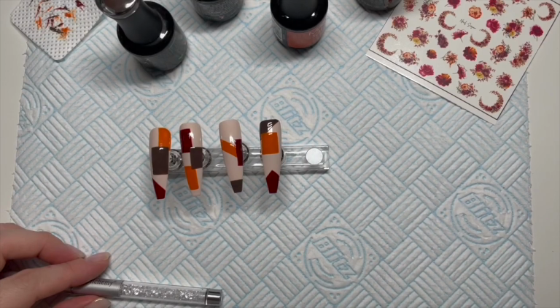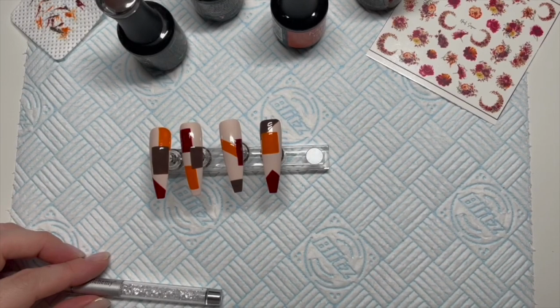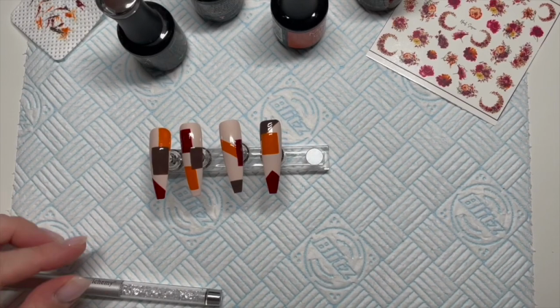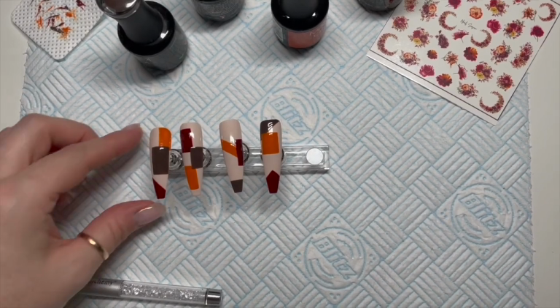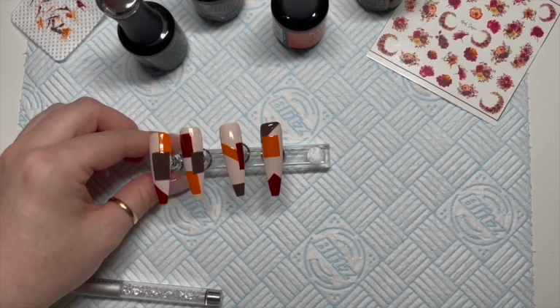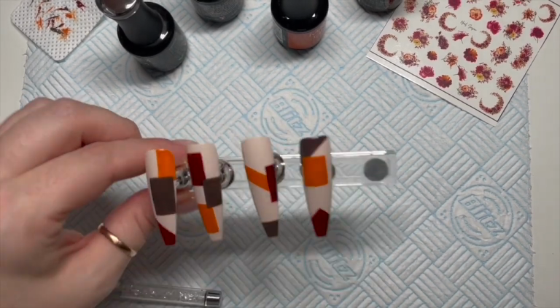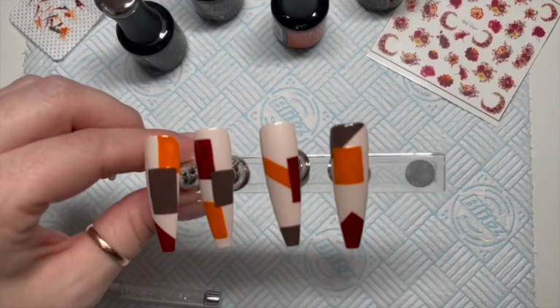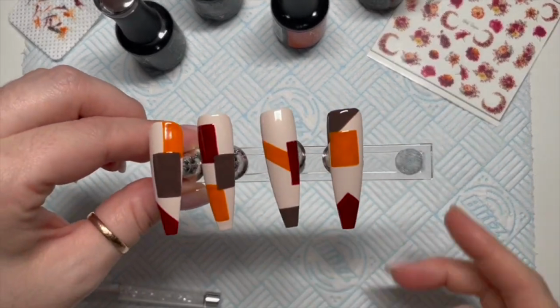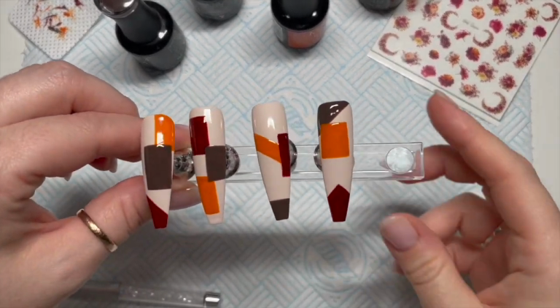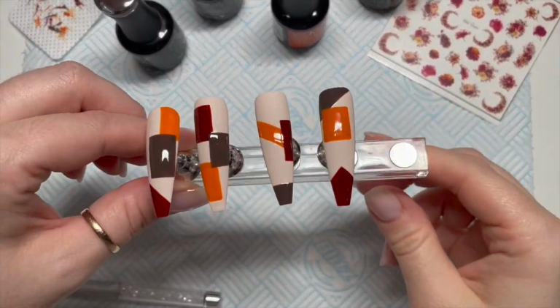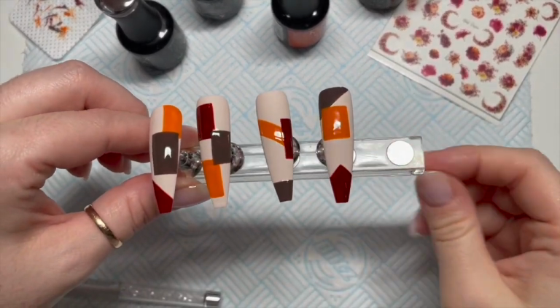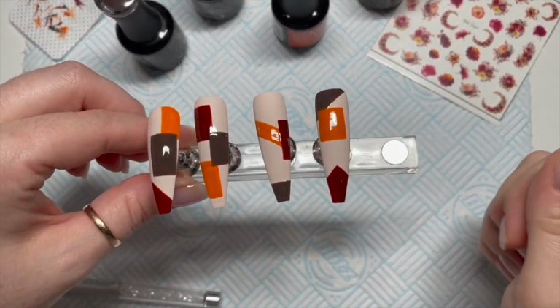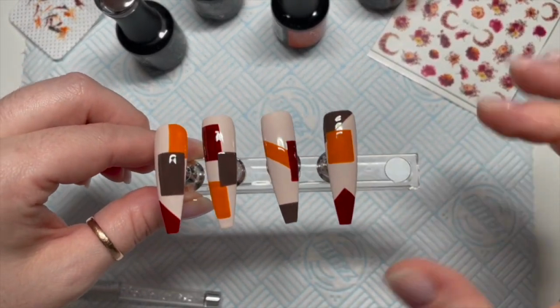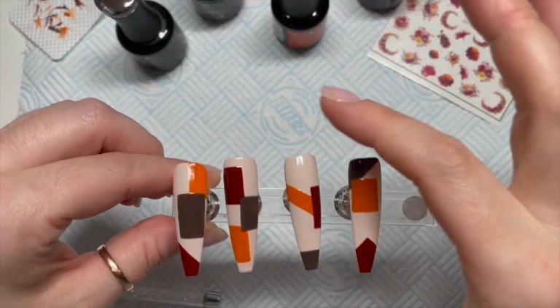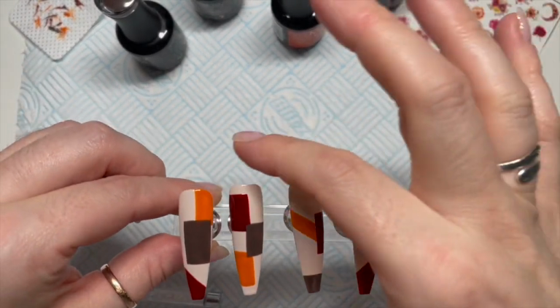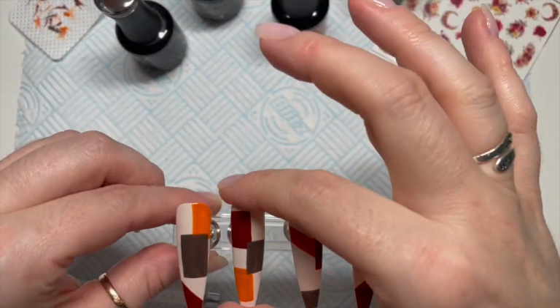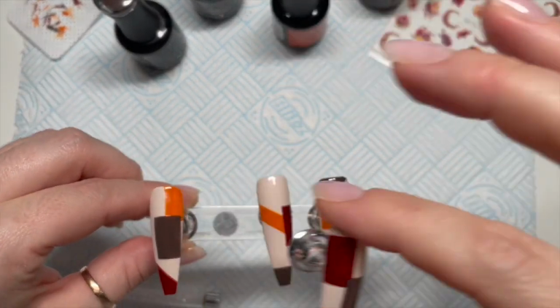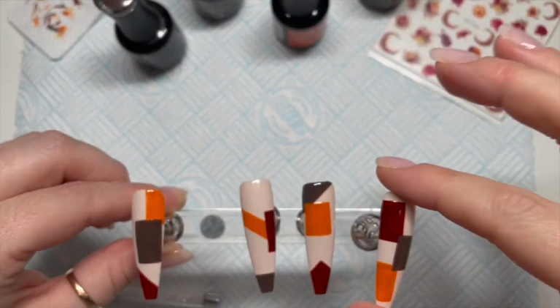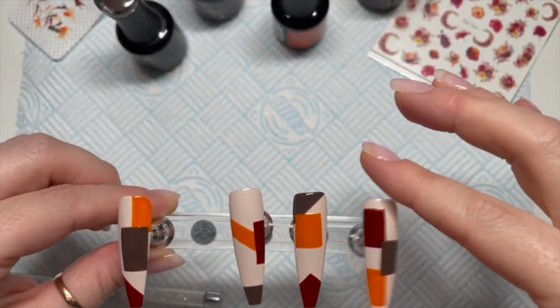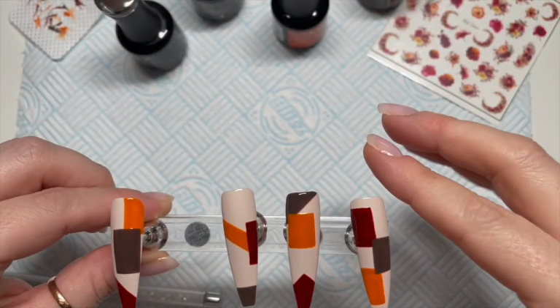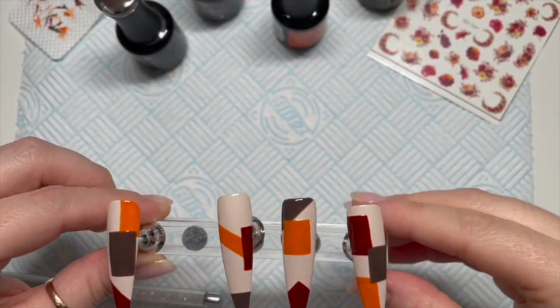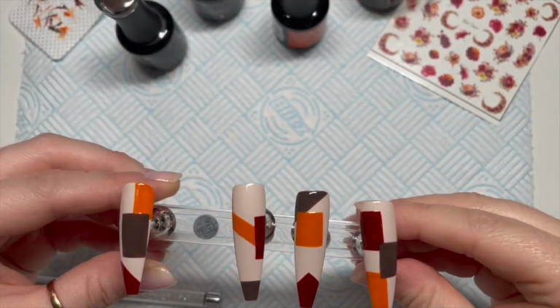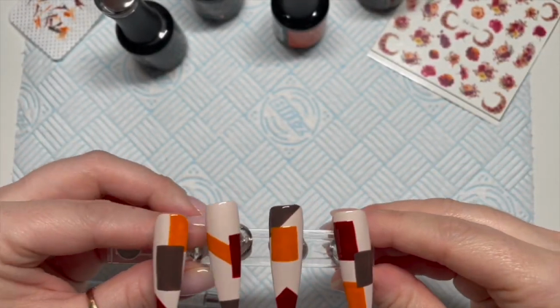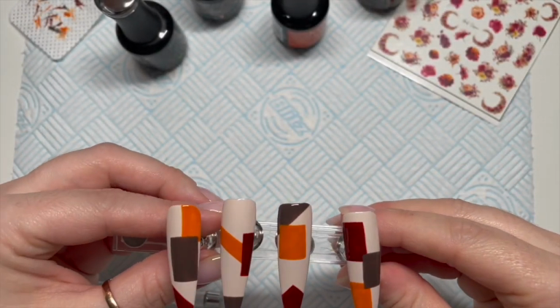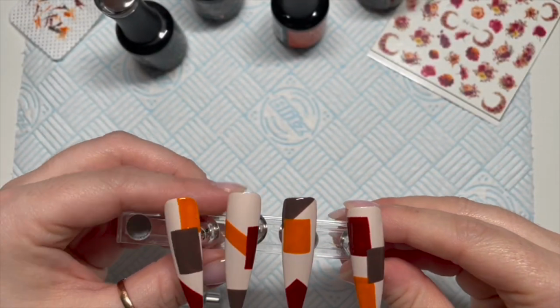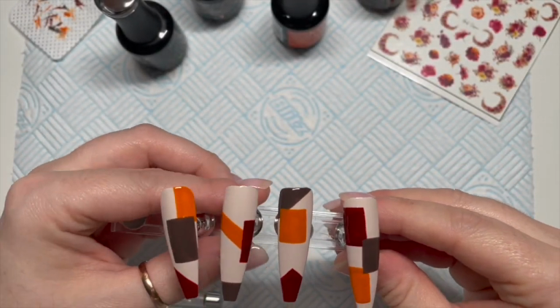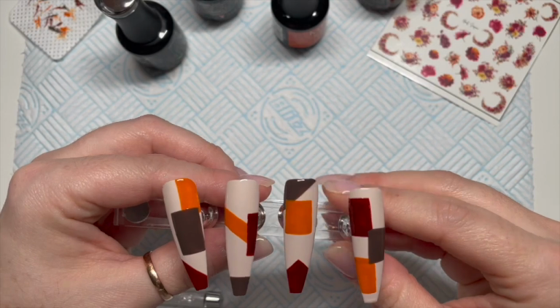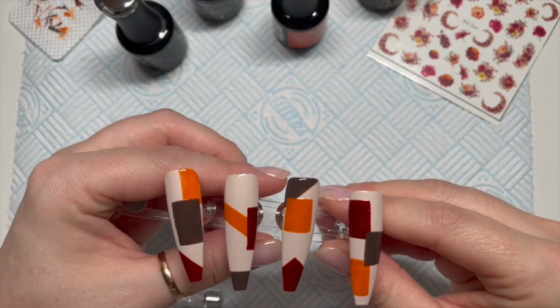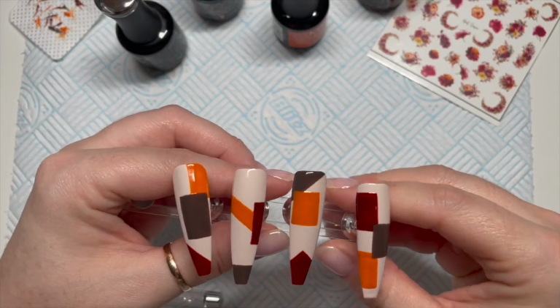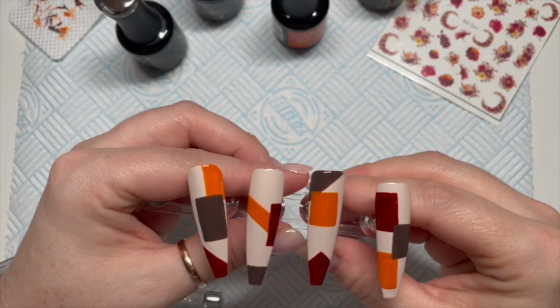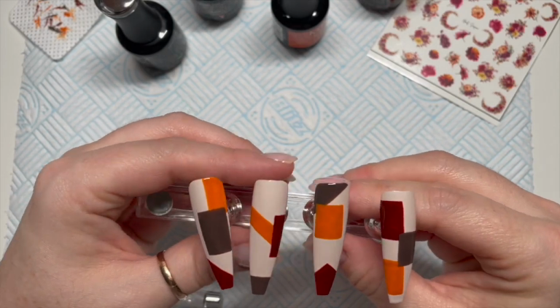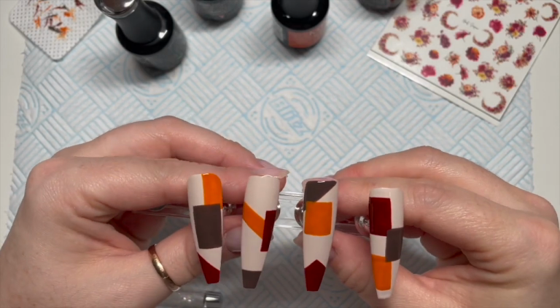We've now got lots of different shapes and lines on all of the nails.